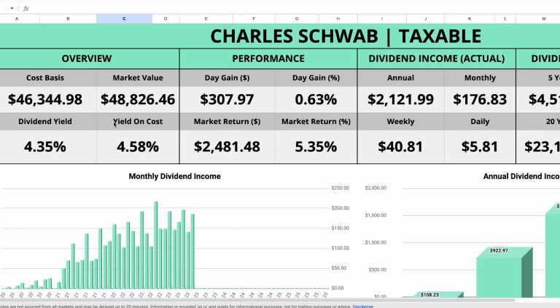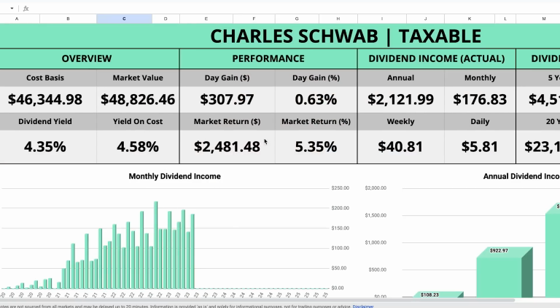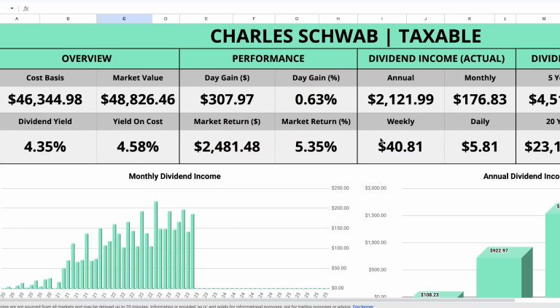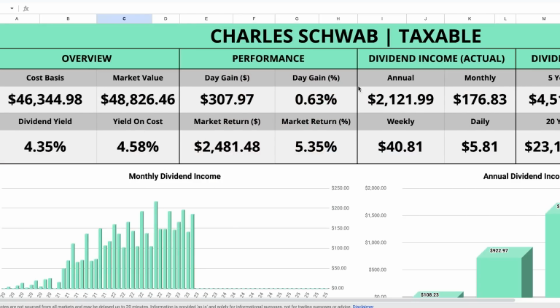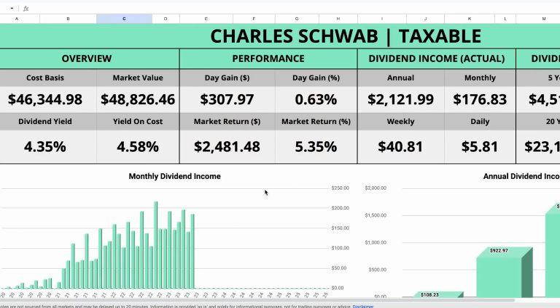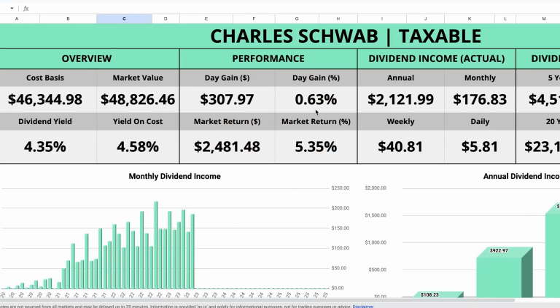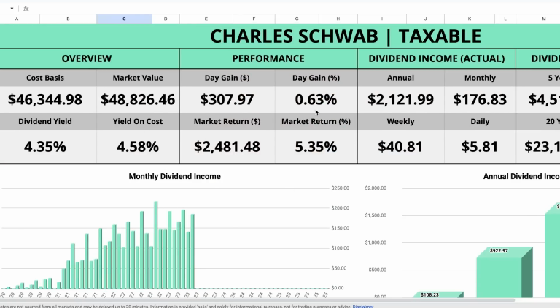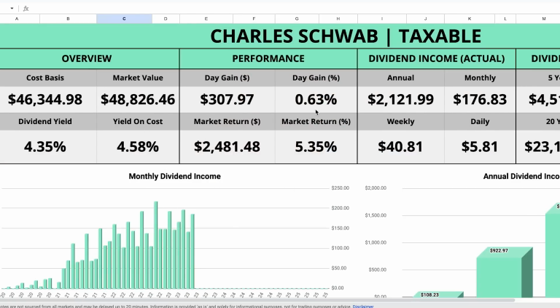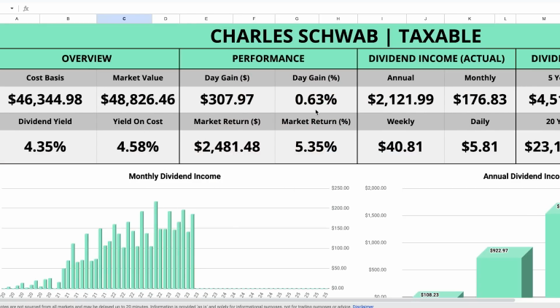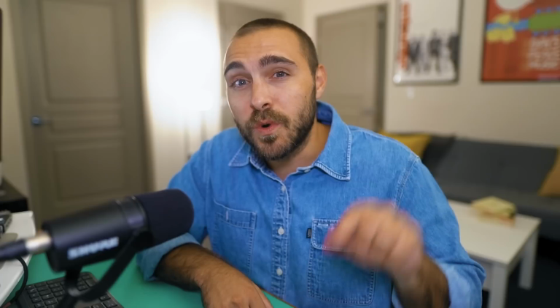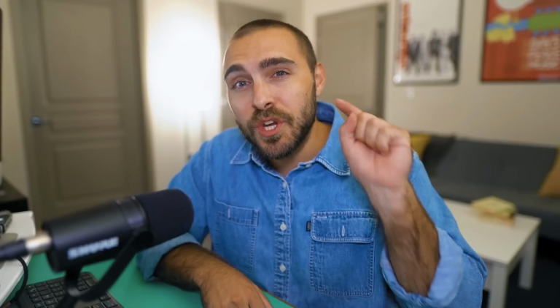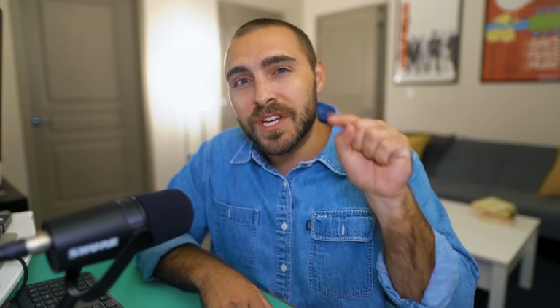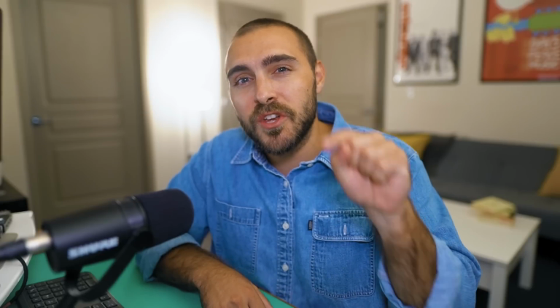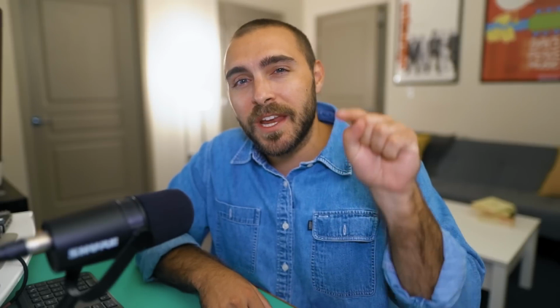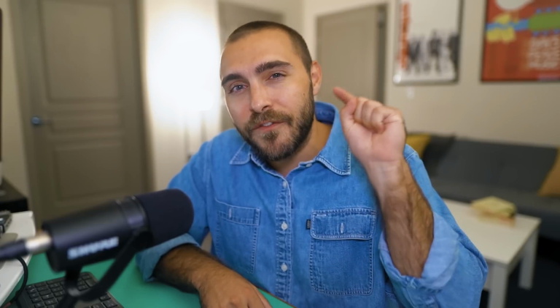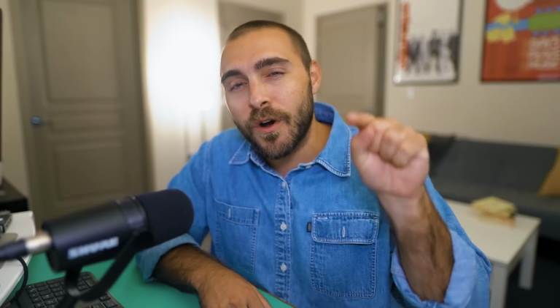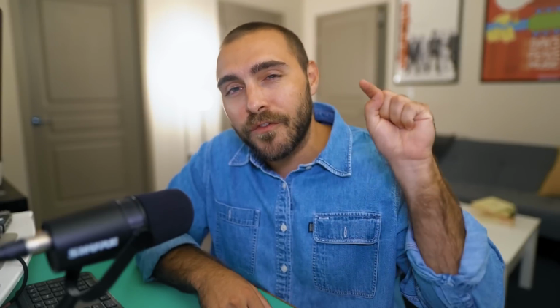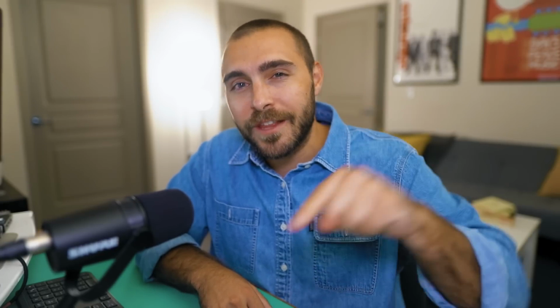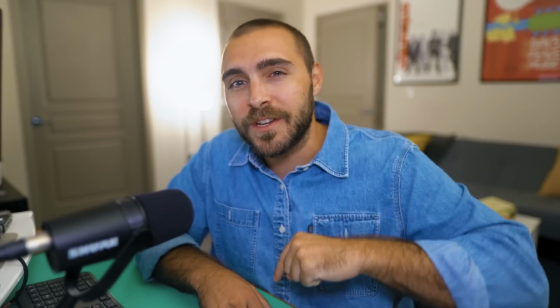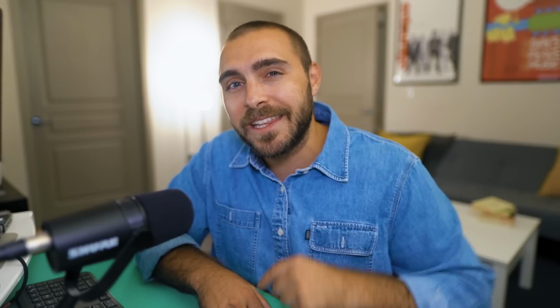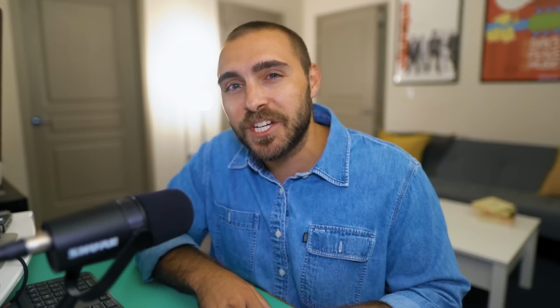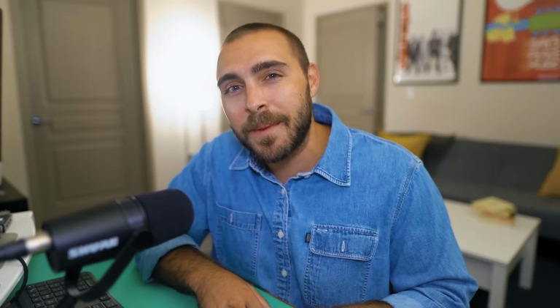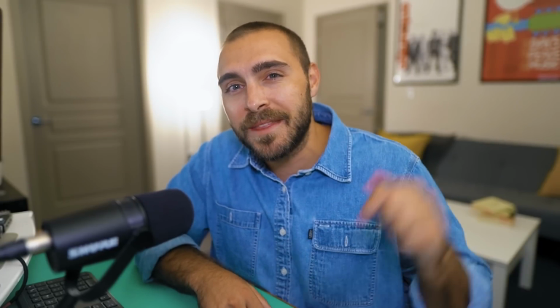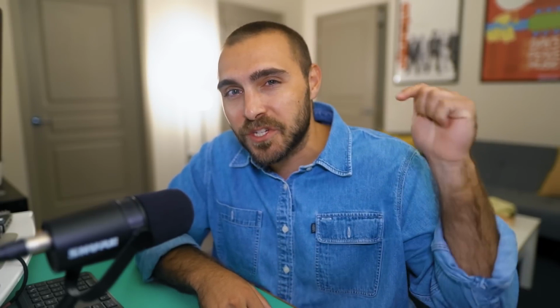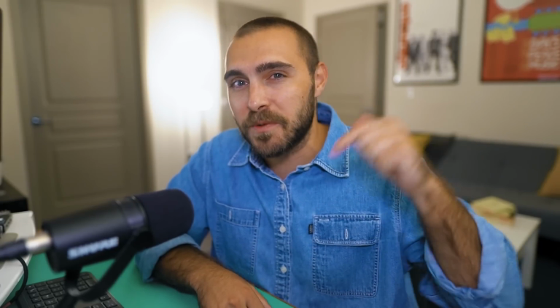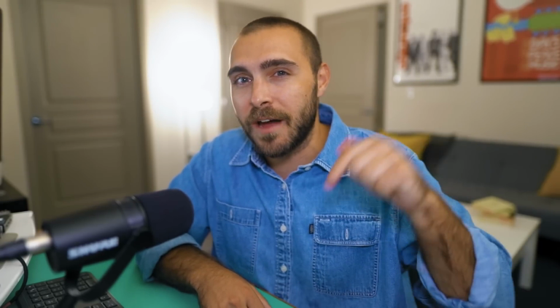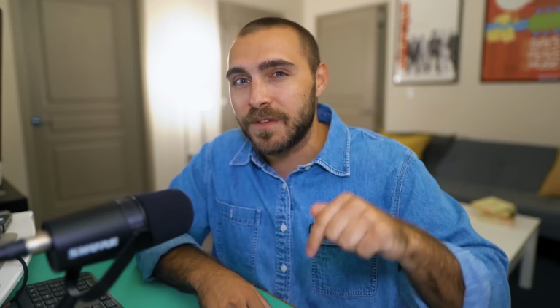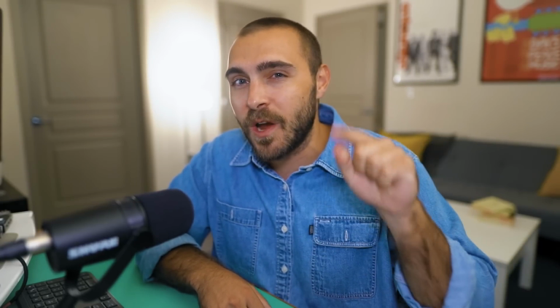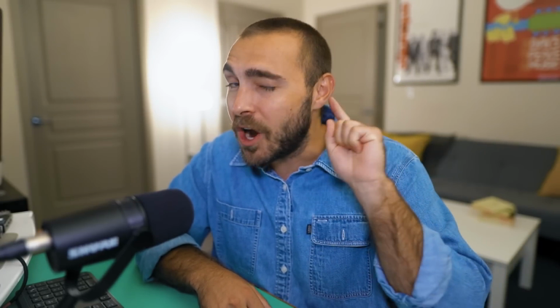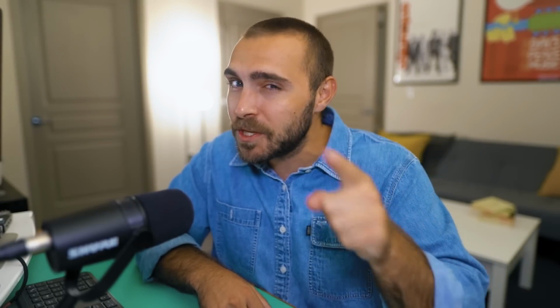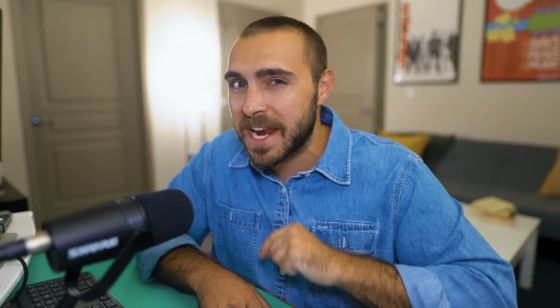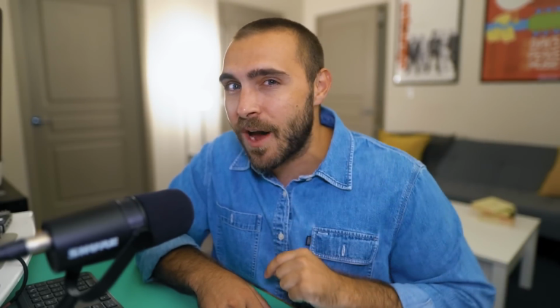Taking a look at my dividend portfolio tracking spreadsheet, which you can start using for free — there is a link to grab it in the description of this video.